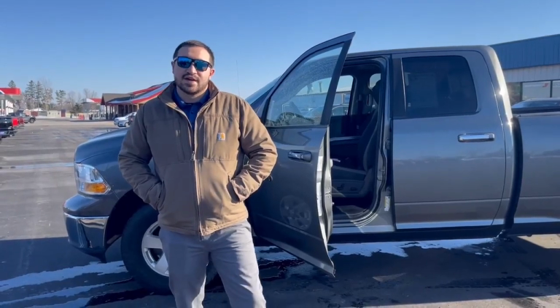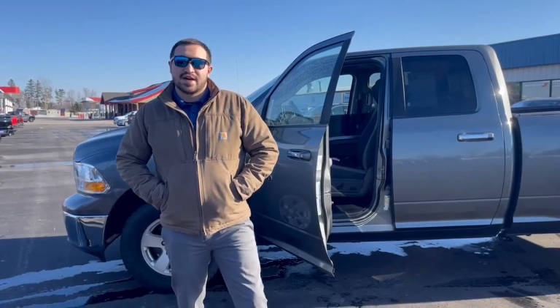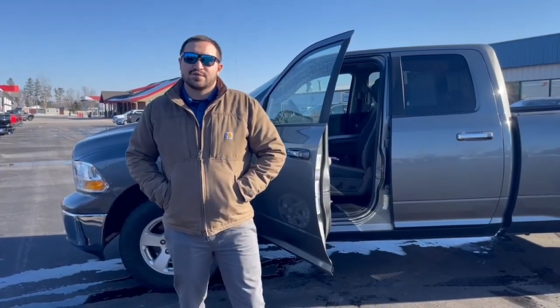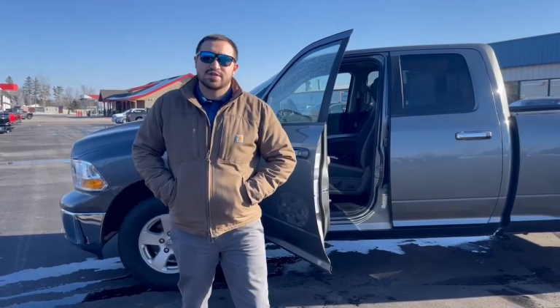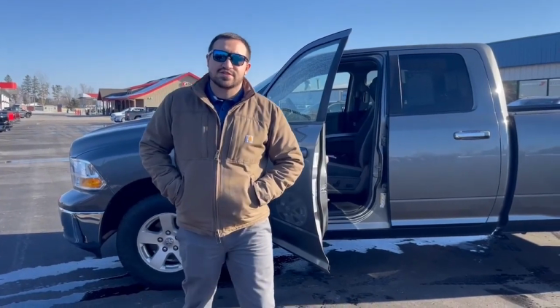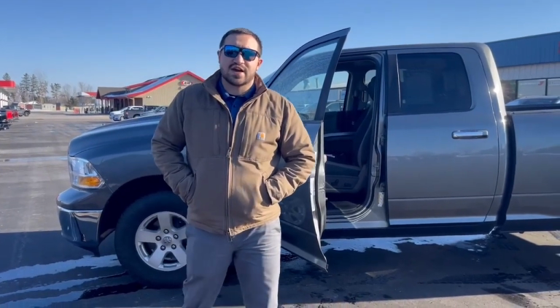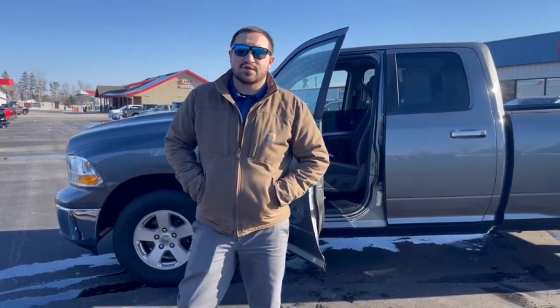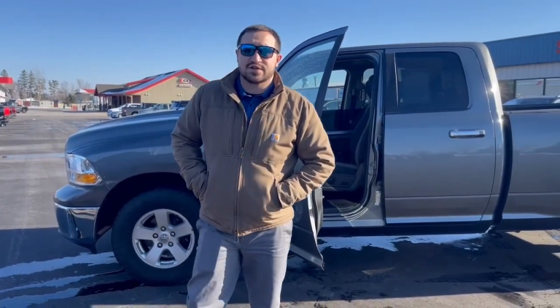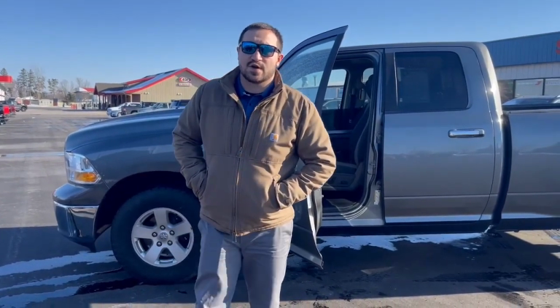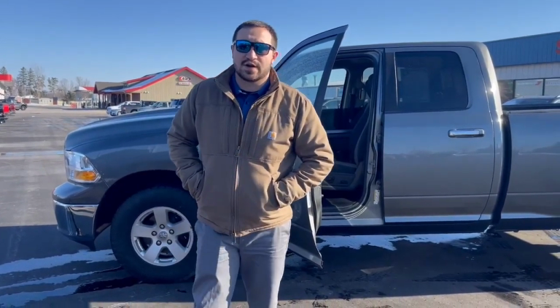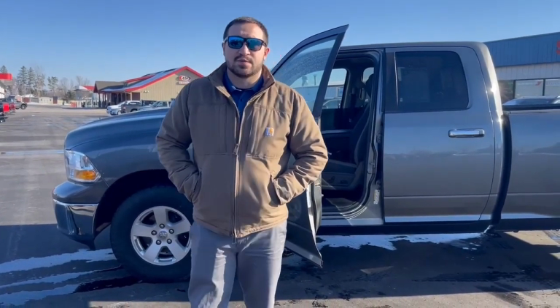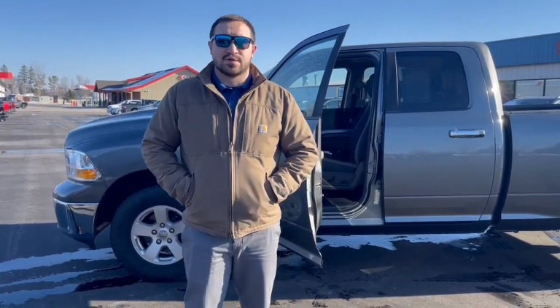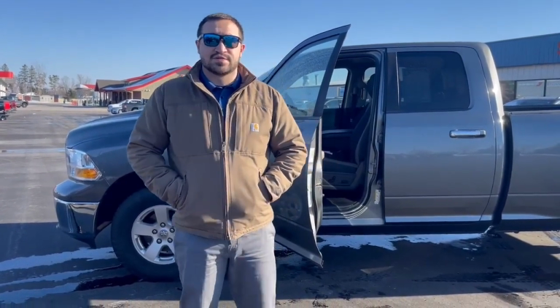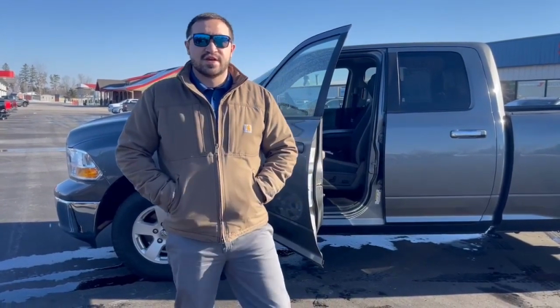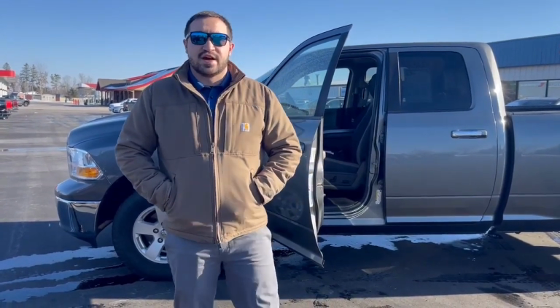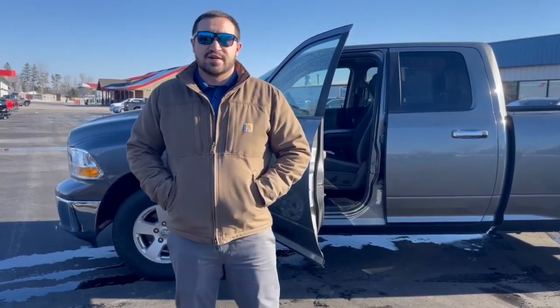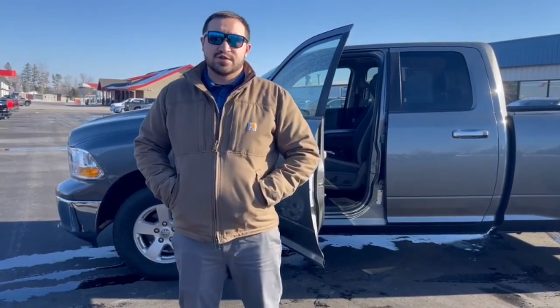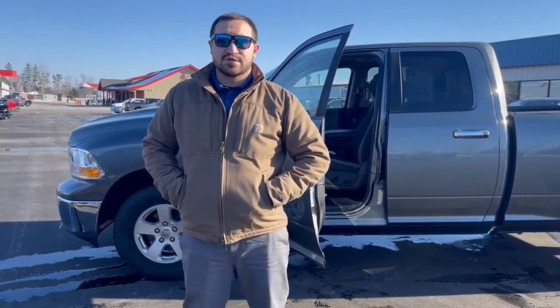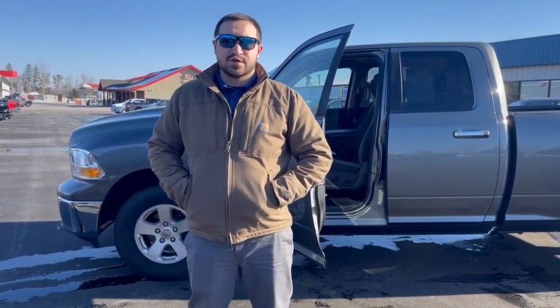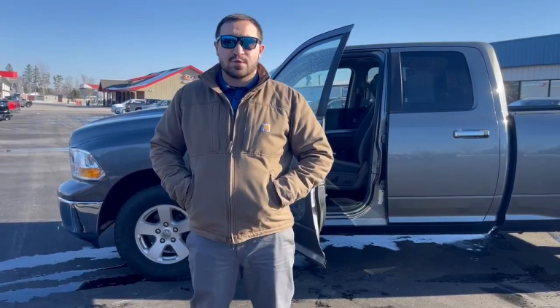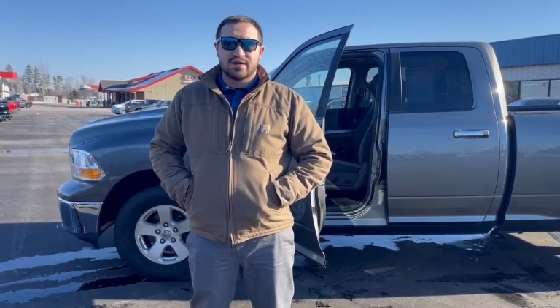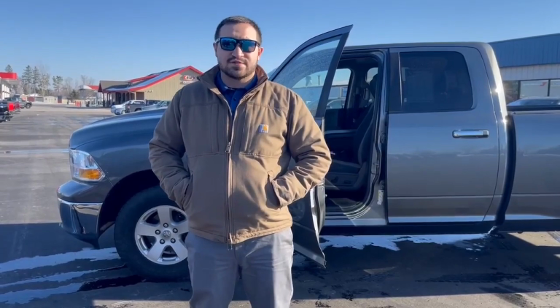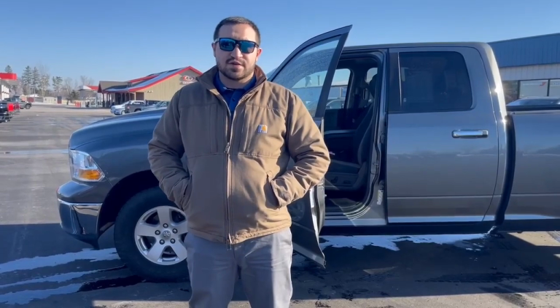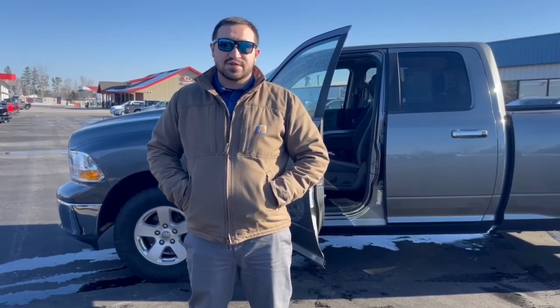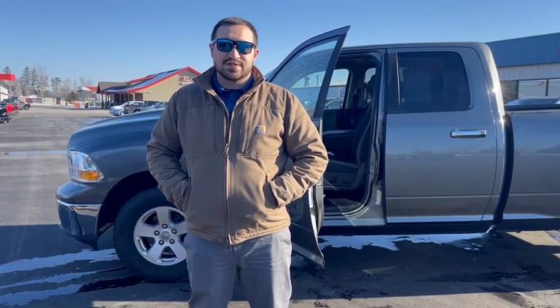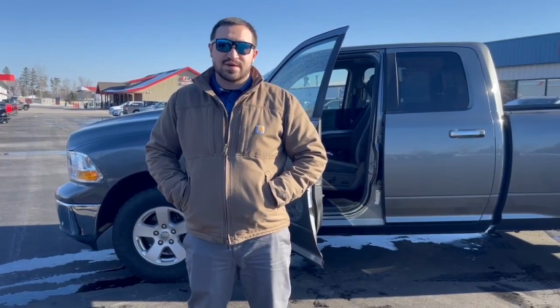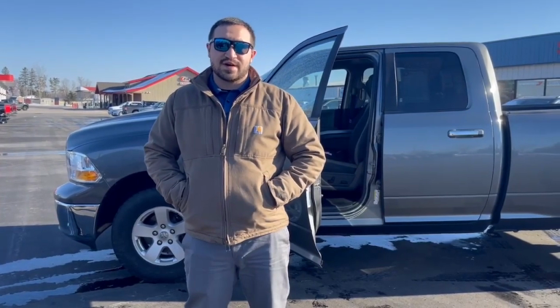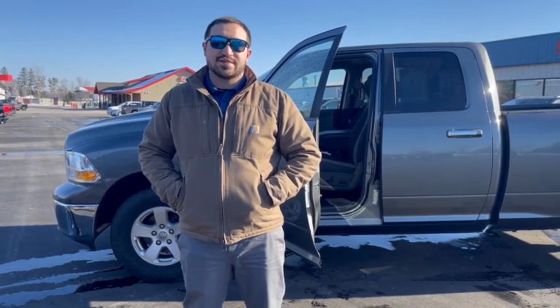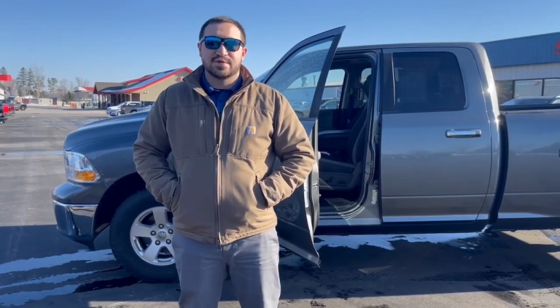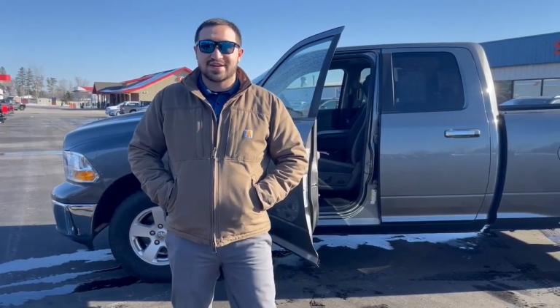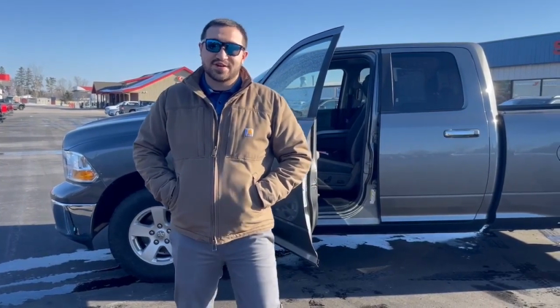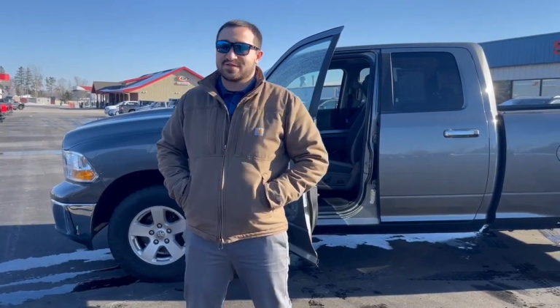Hi everyone, this is John over here at Swamp Graber Motors. If you're looking for a low mileage truck for the least amount of buck, we got you covered.